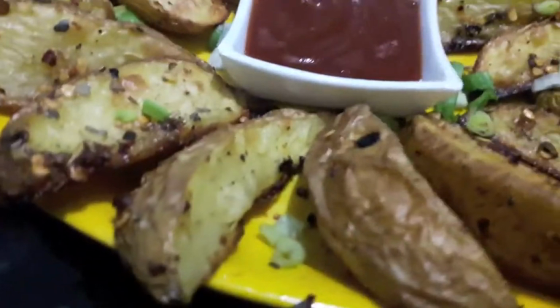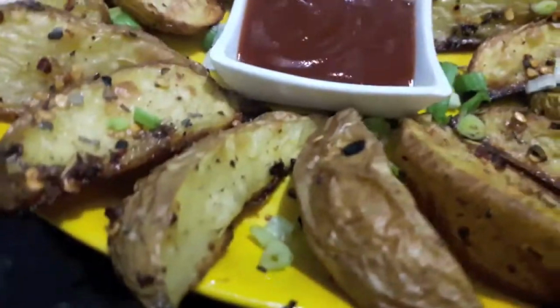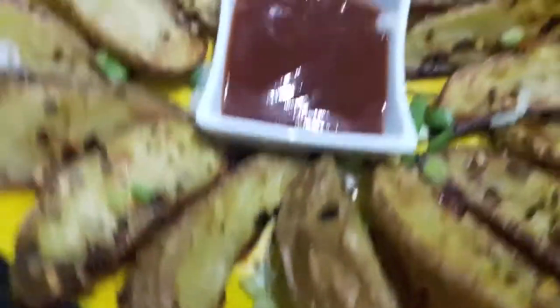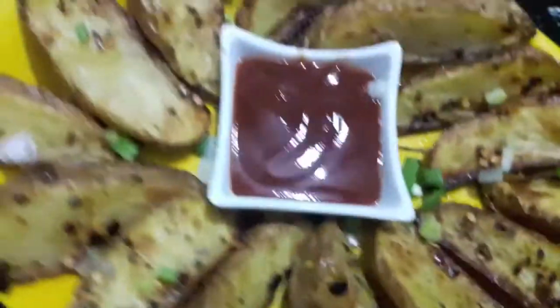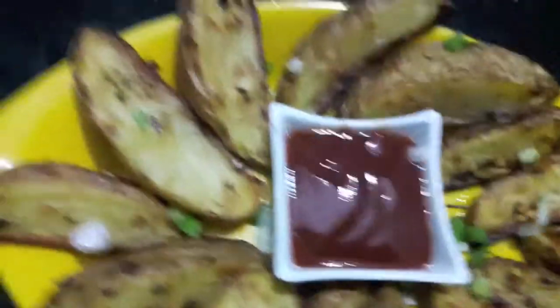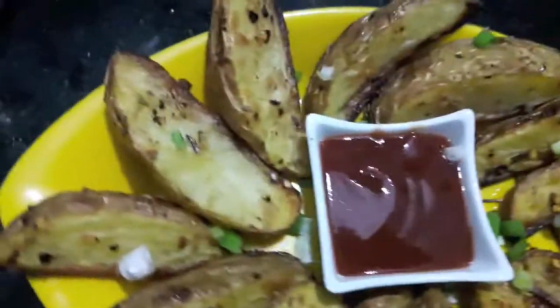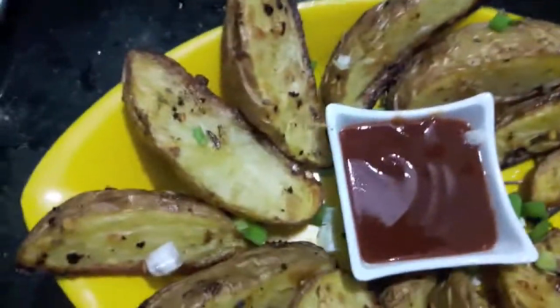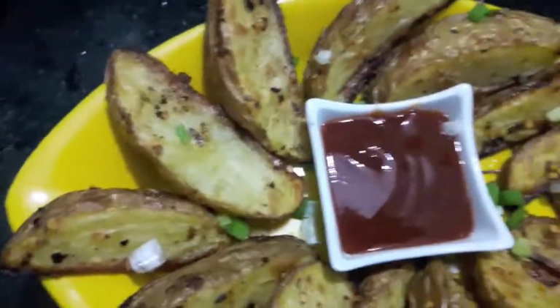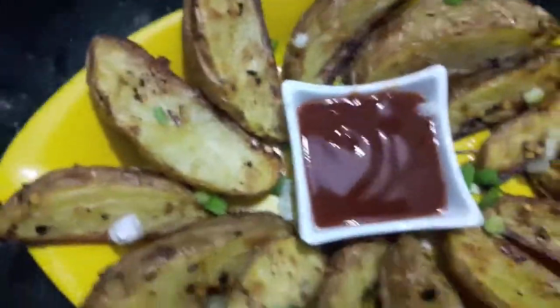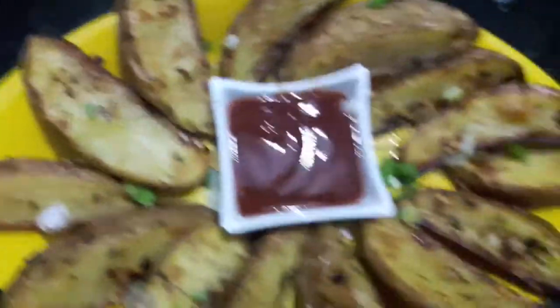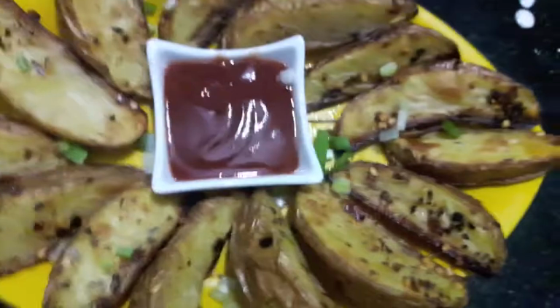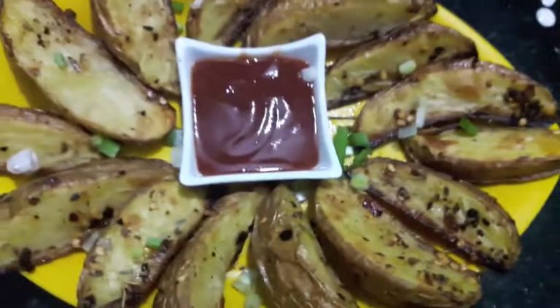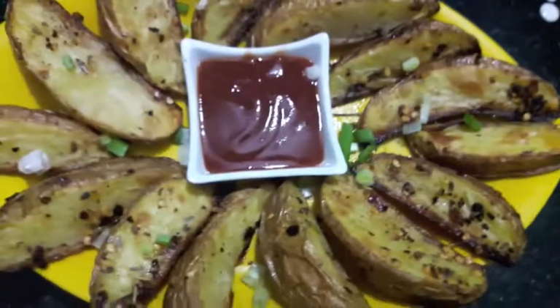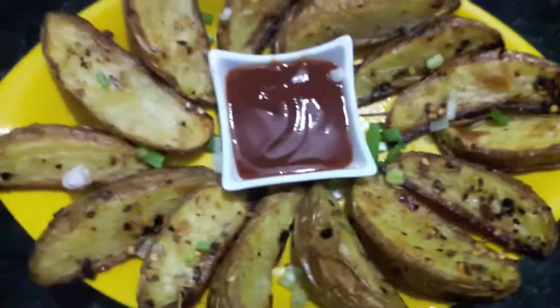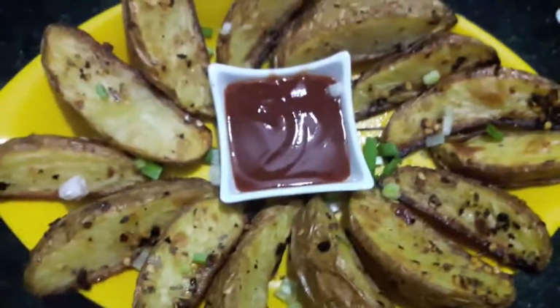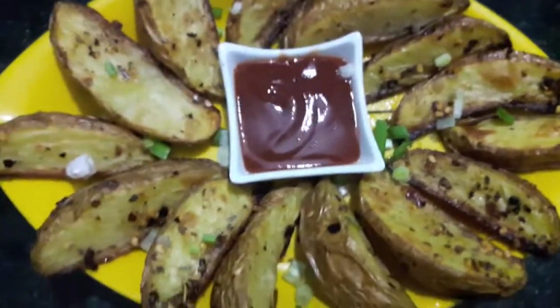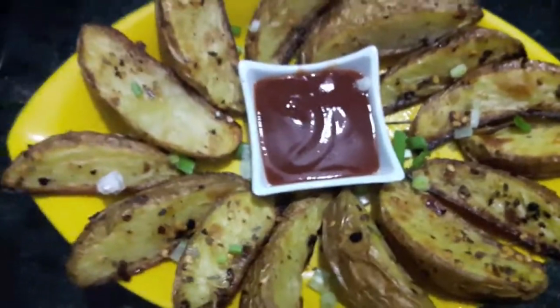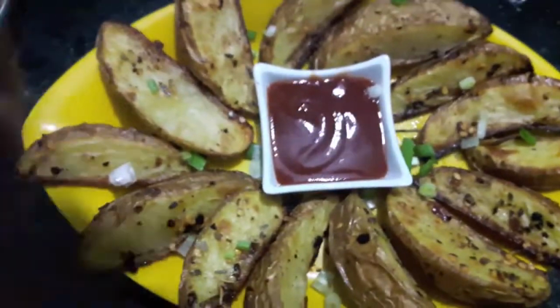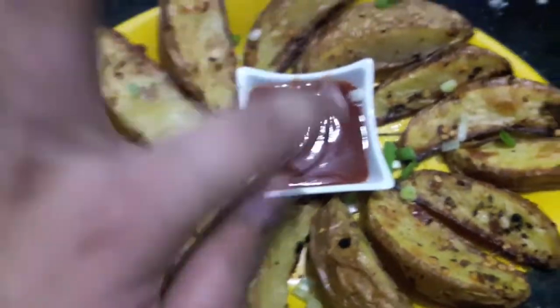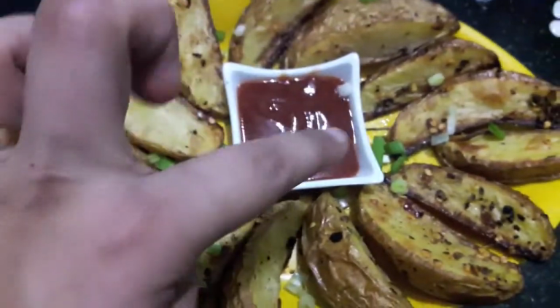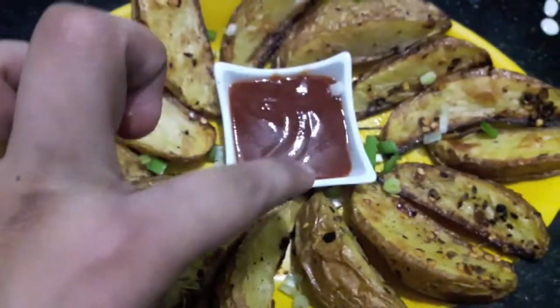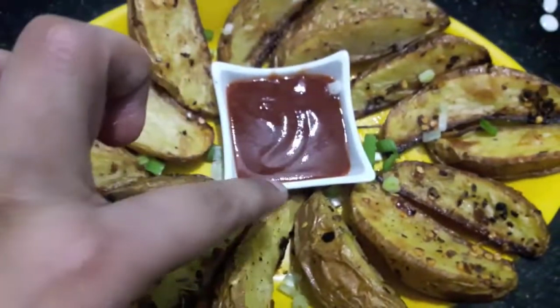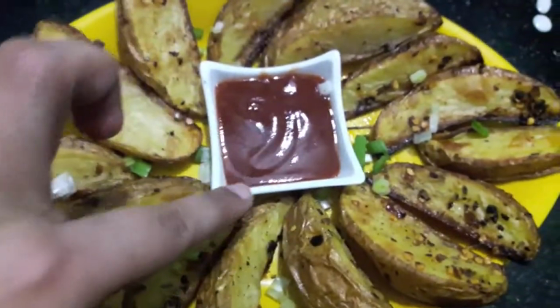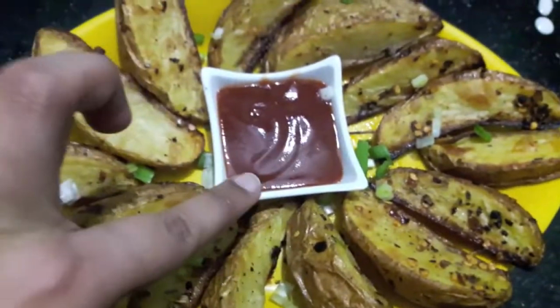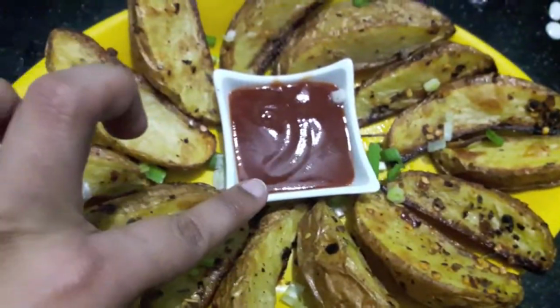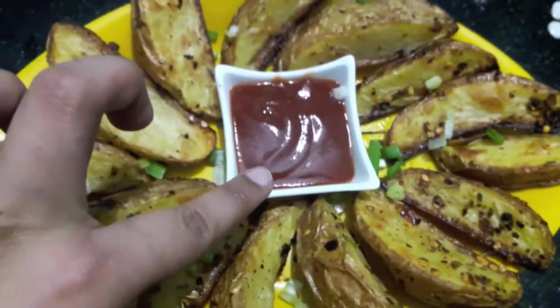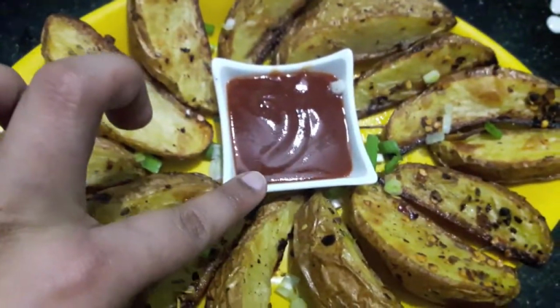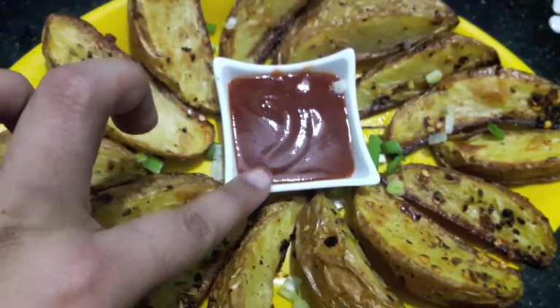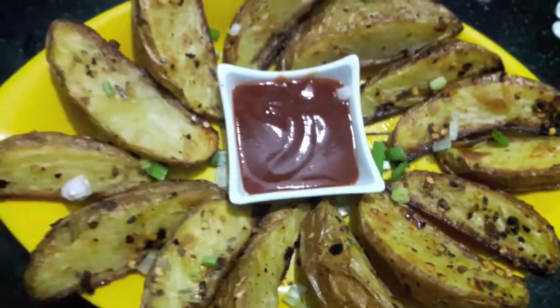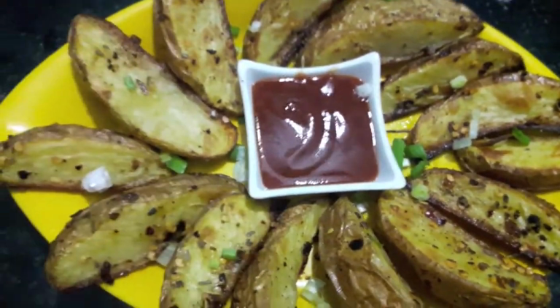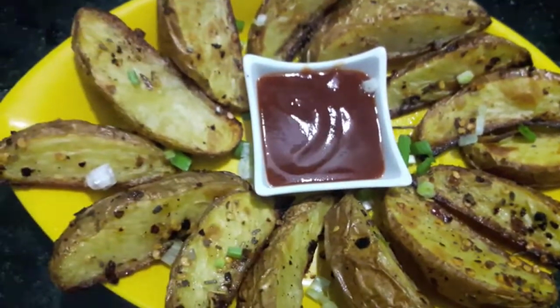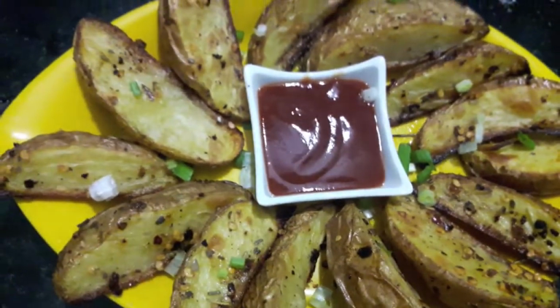Baked potato veggies are ready! If you like my video please give a thumbs up, and if you have any requests or suggestions please feel free to comment down below.